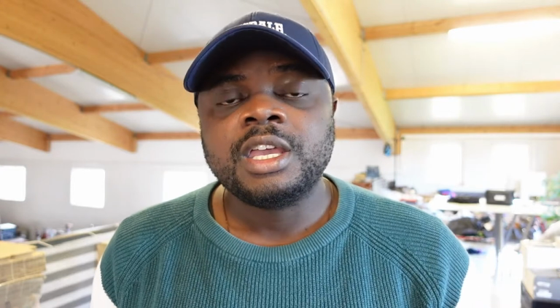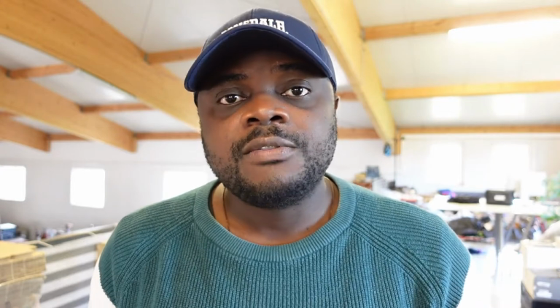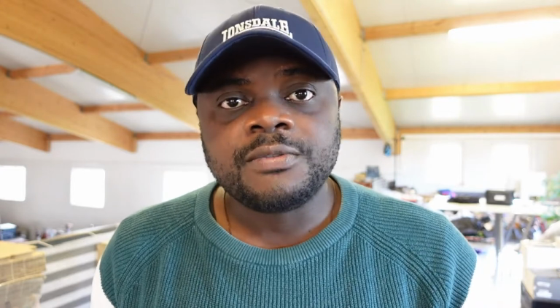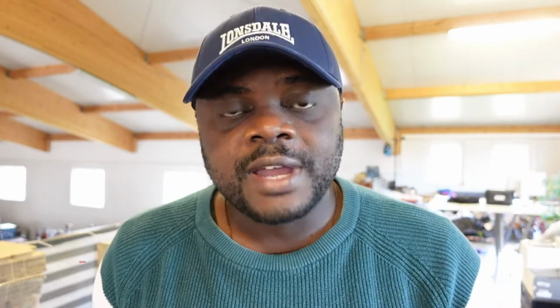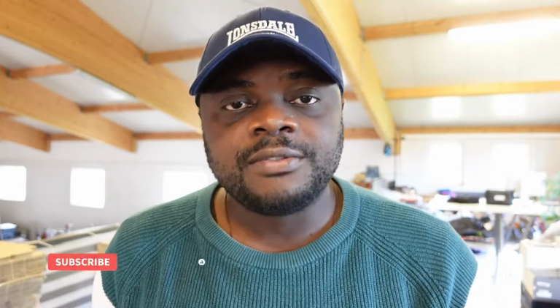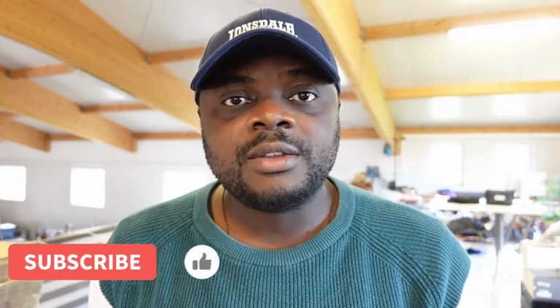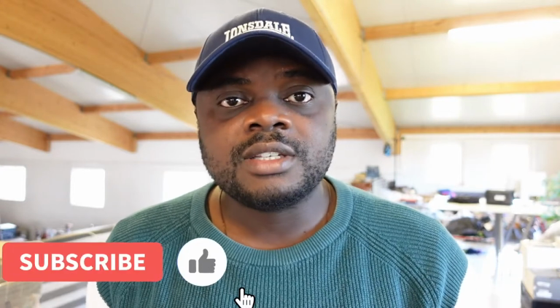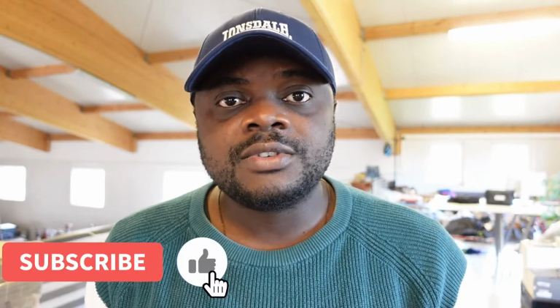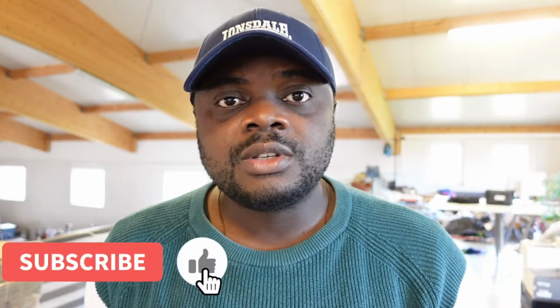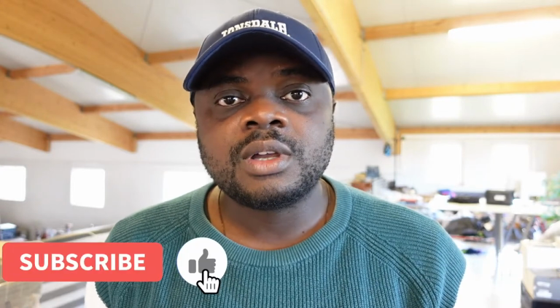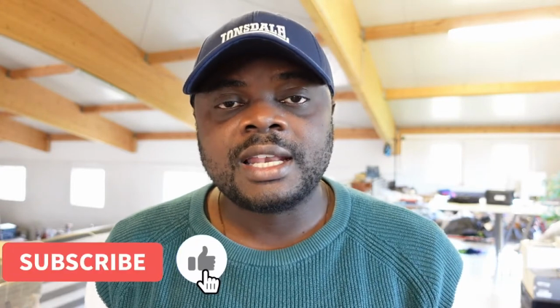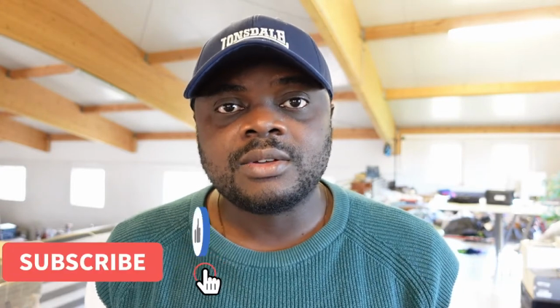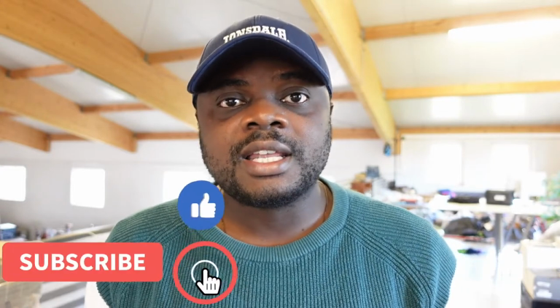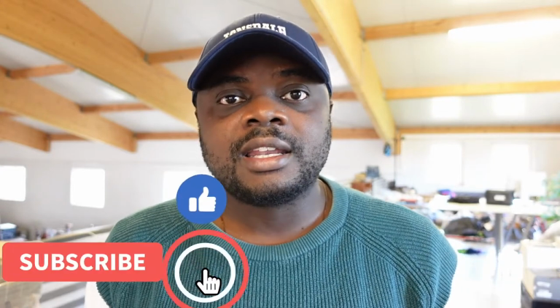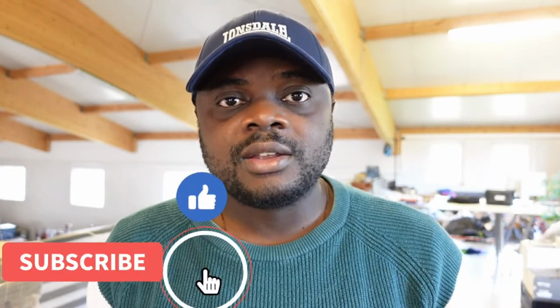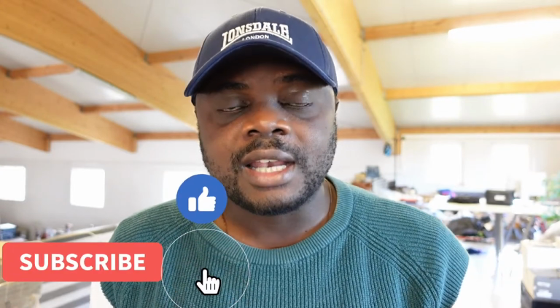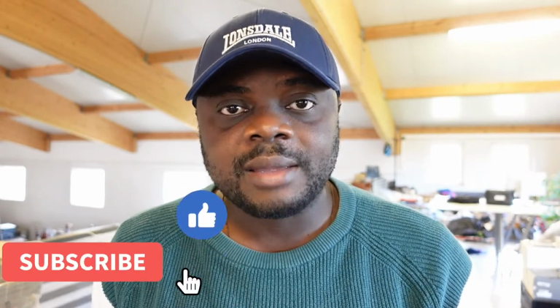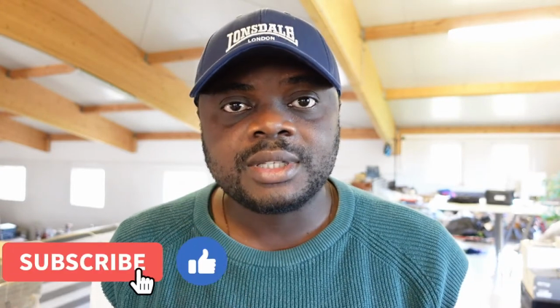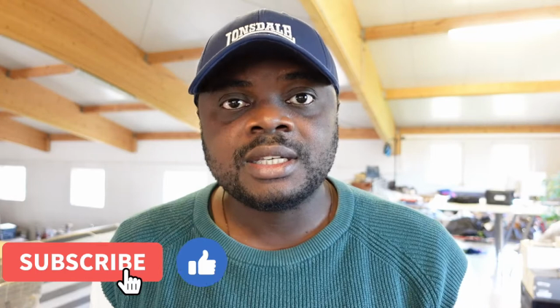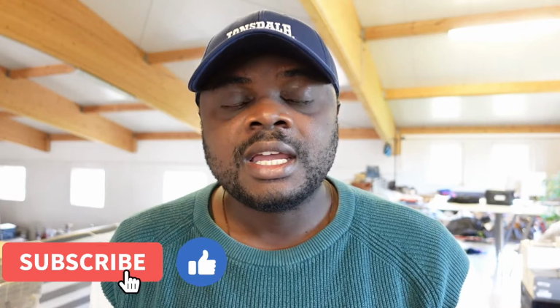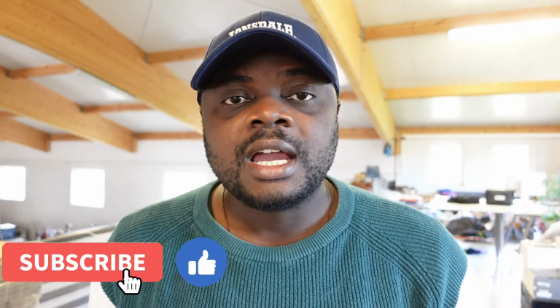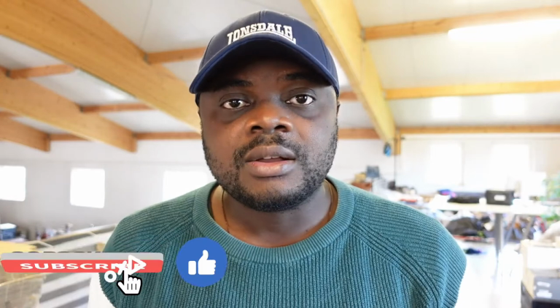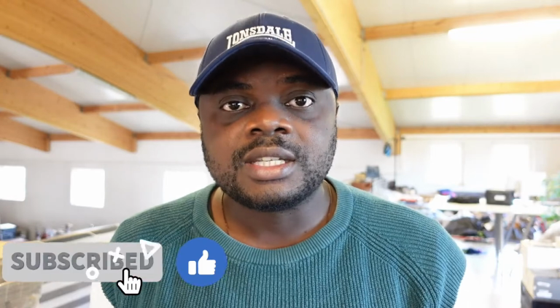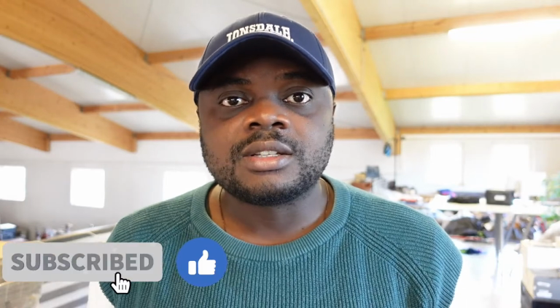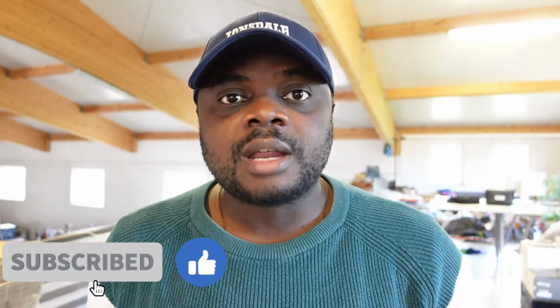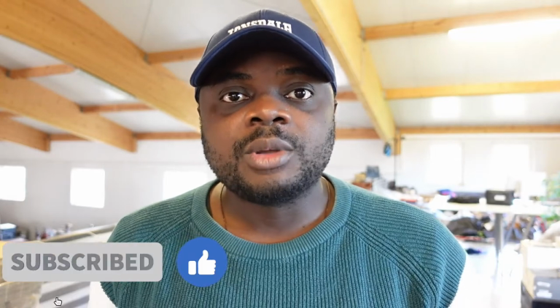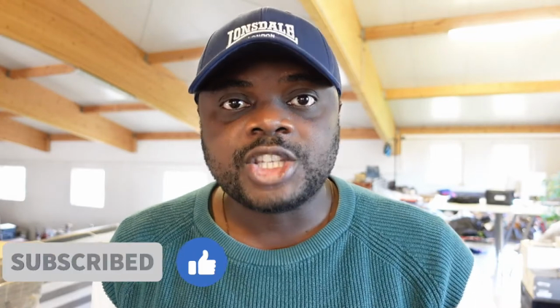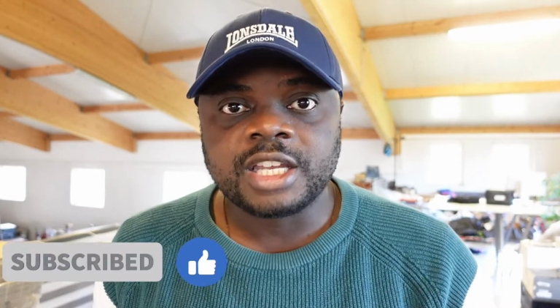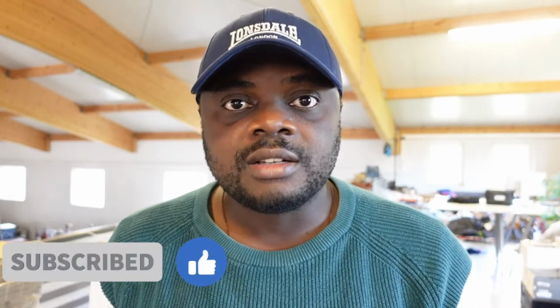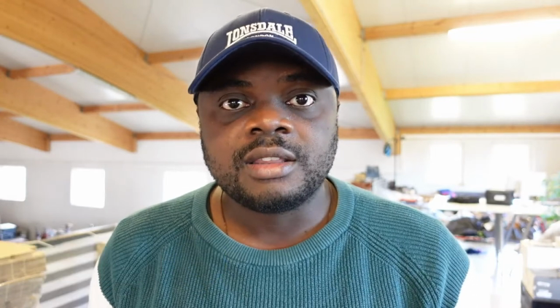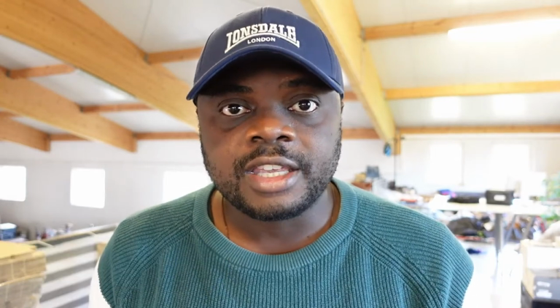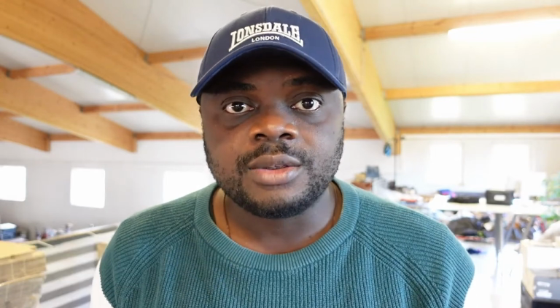If you find value in this video, kindly consider clicking on the like button and consider subscribing to my channel. Thank you.